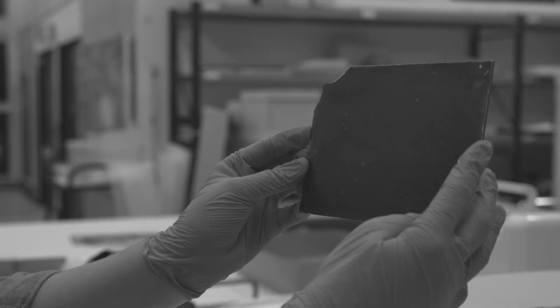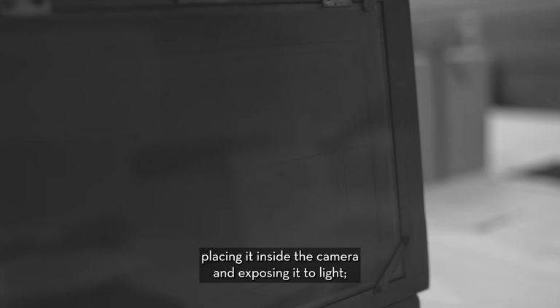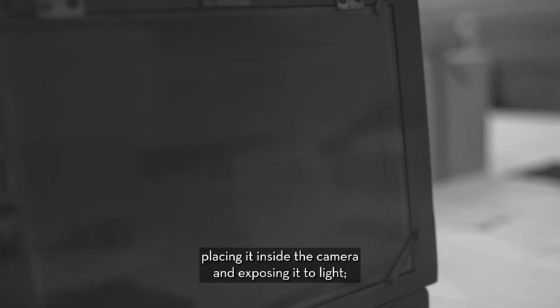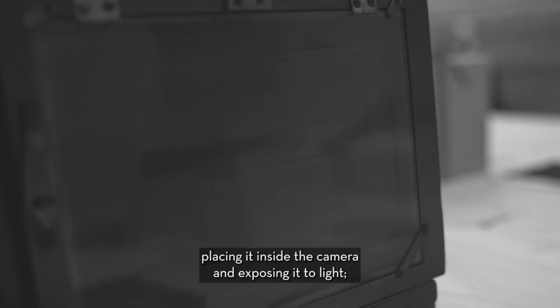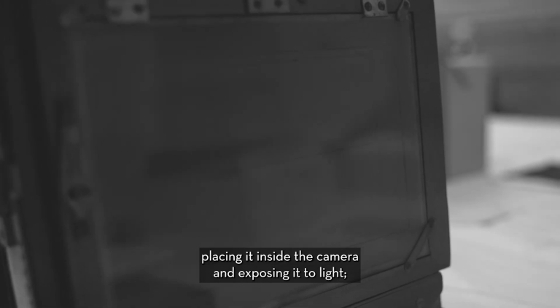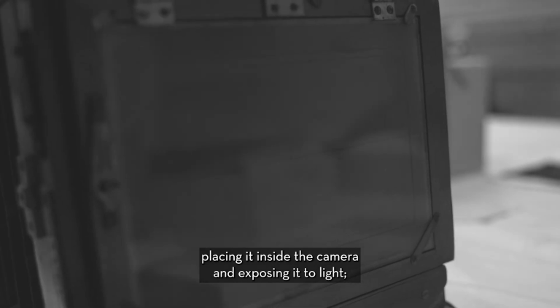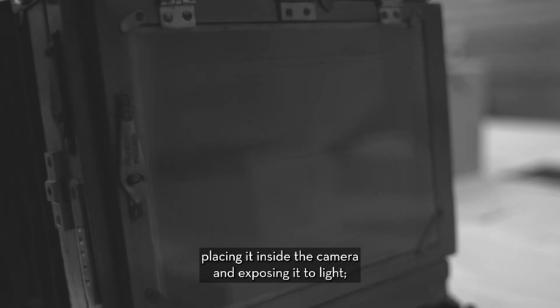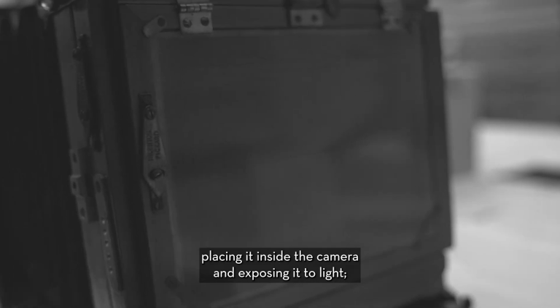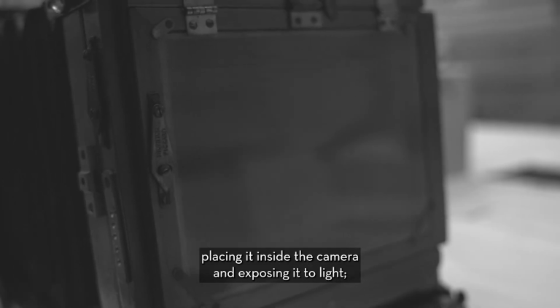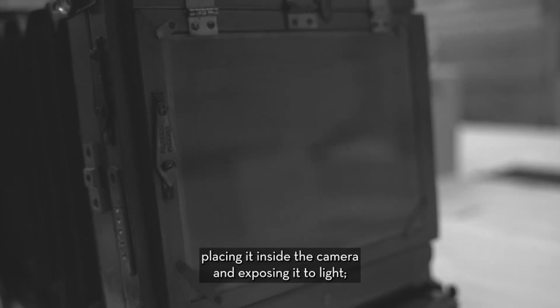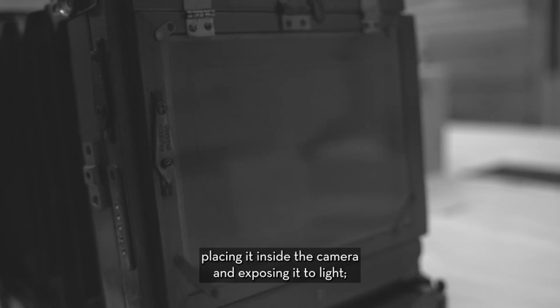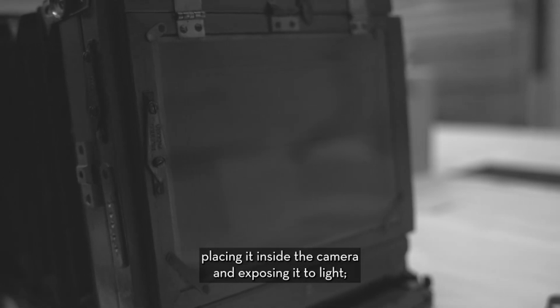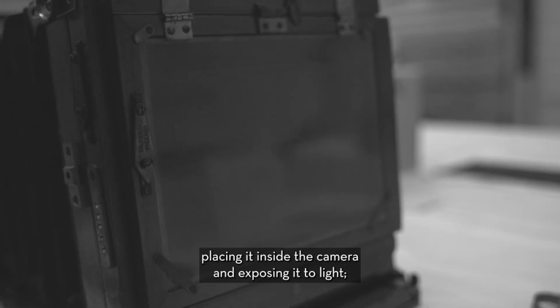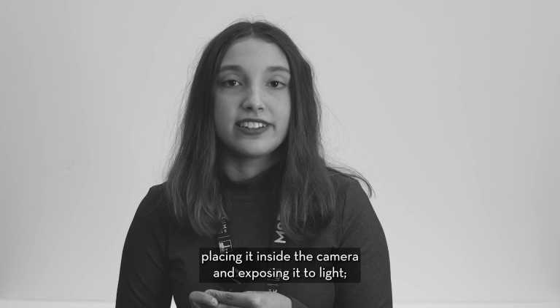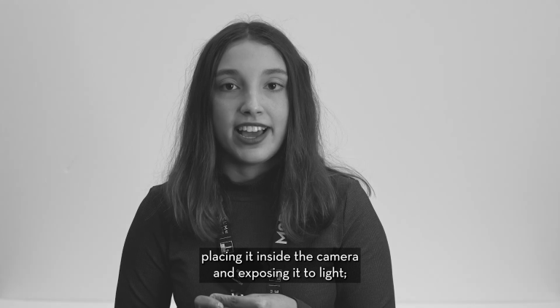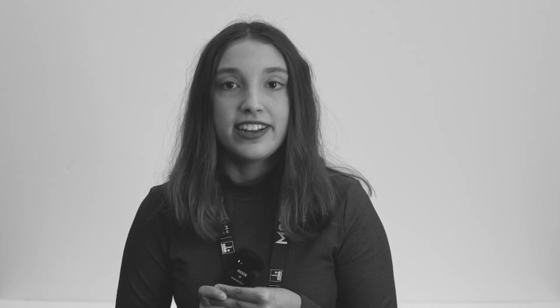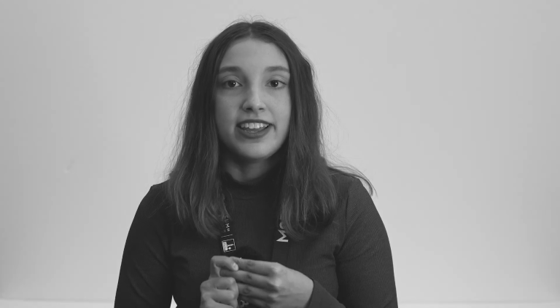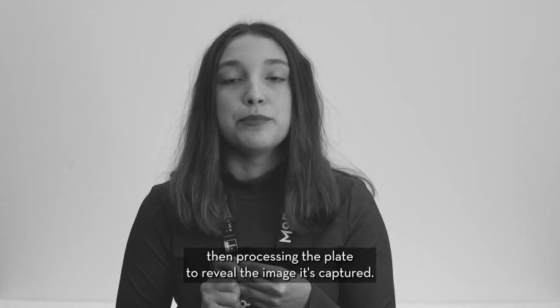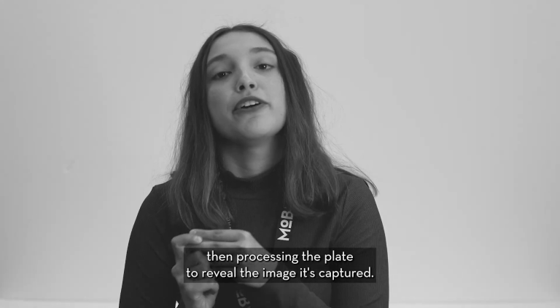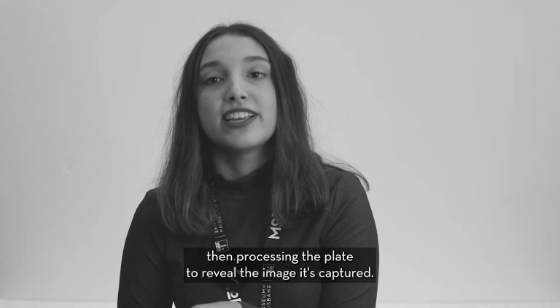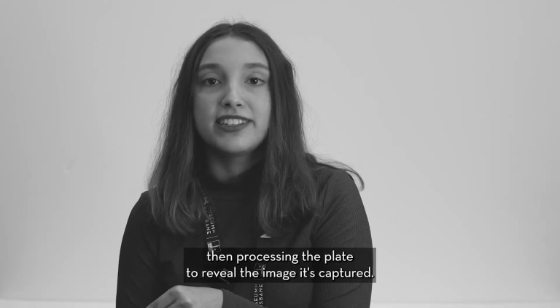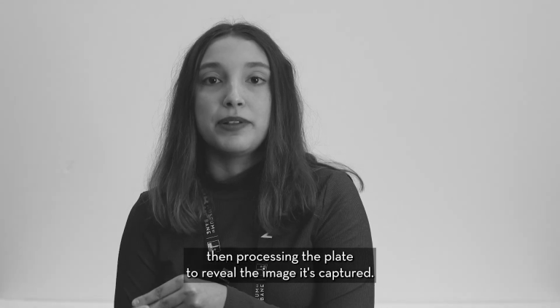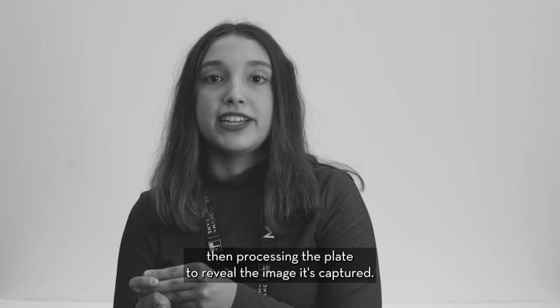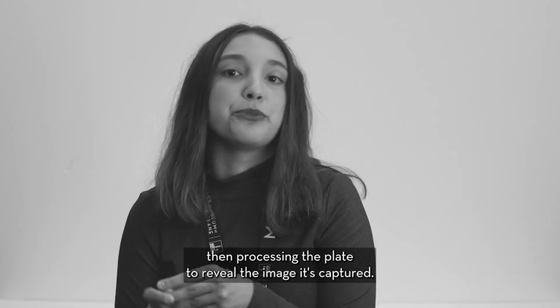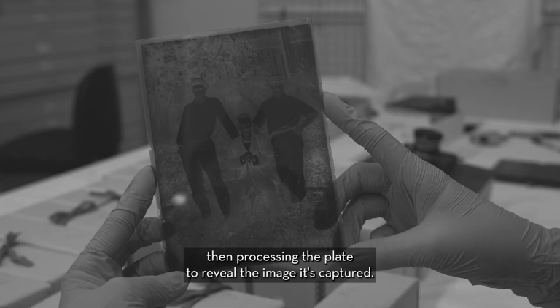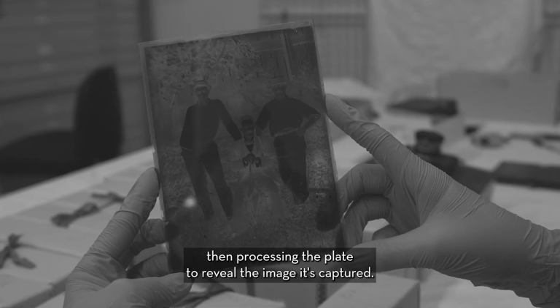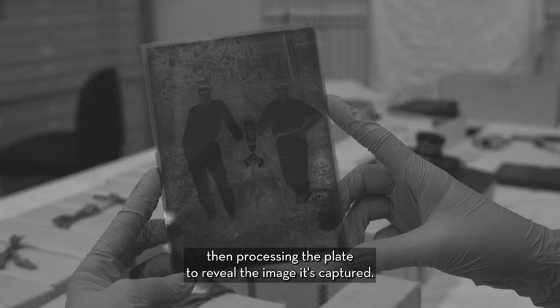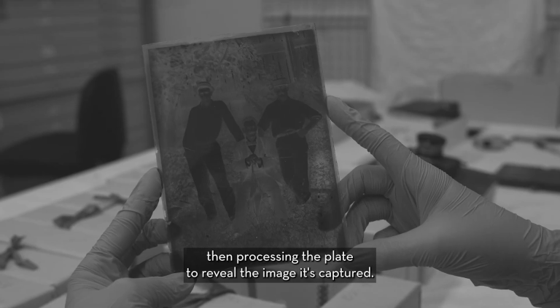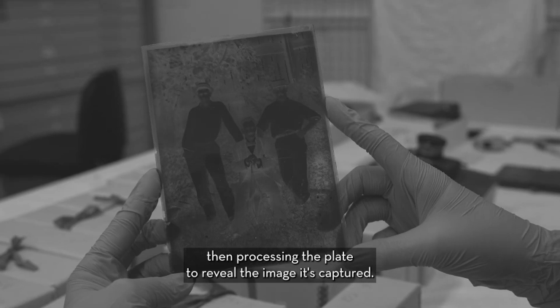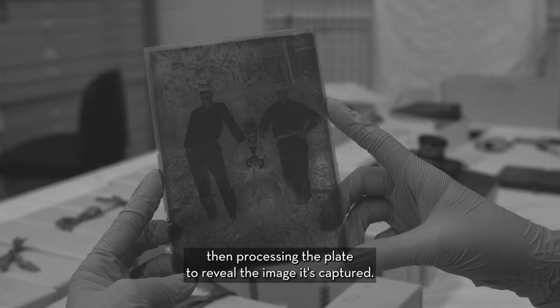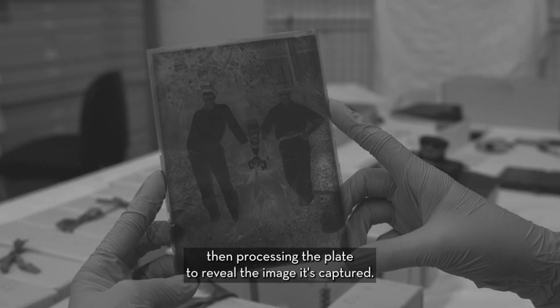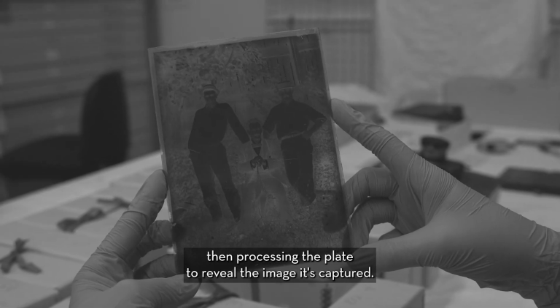placing it inside the camera and exposing it to light, then processing the plate to reveal the image it's captured.